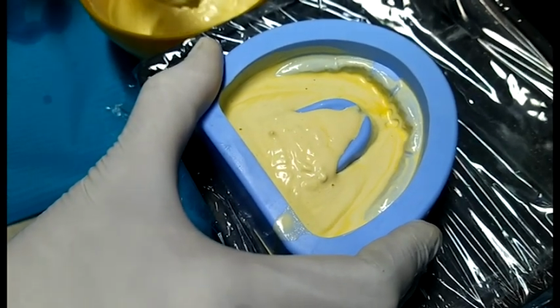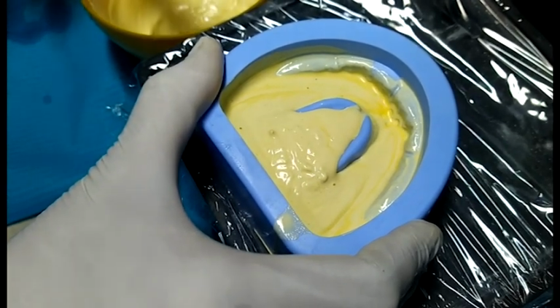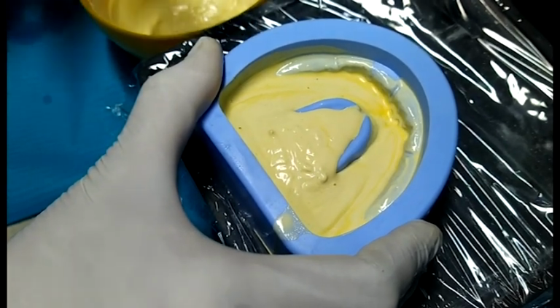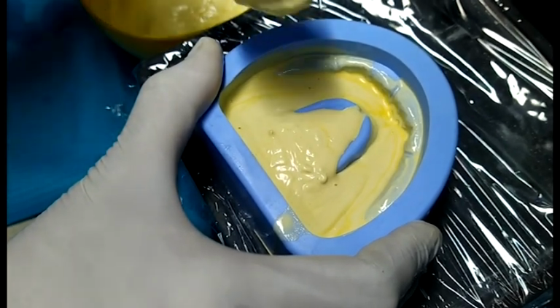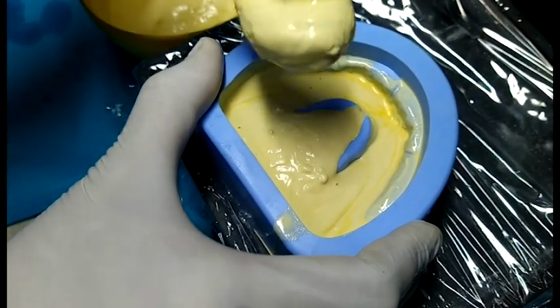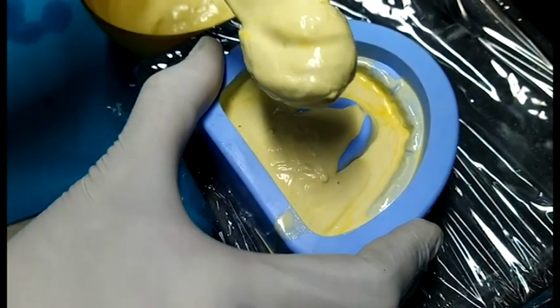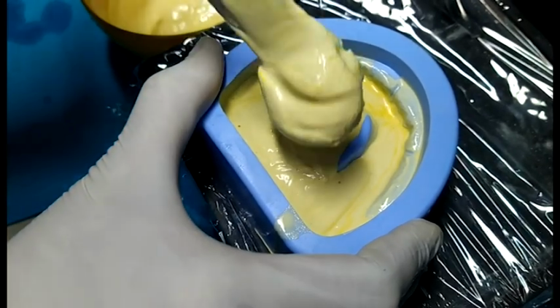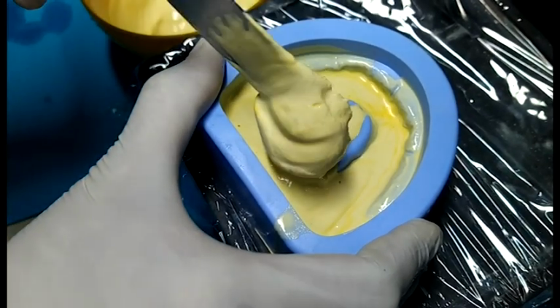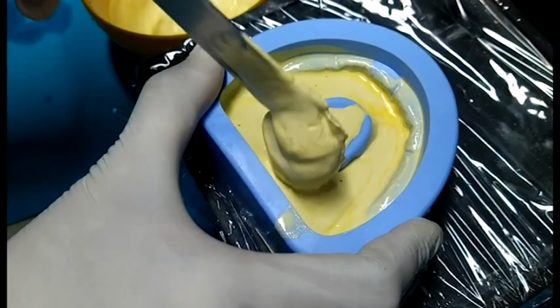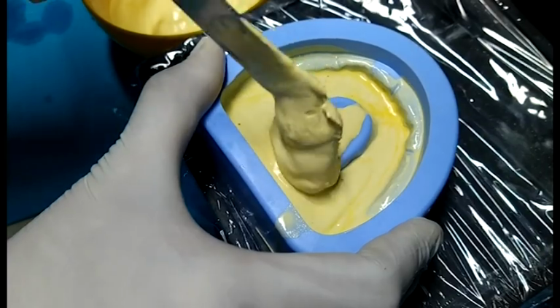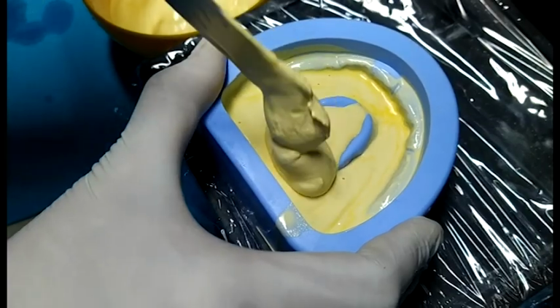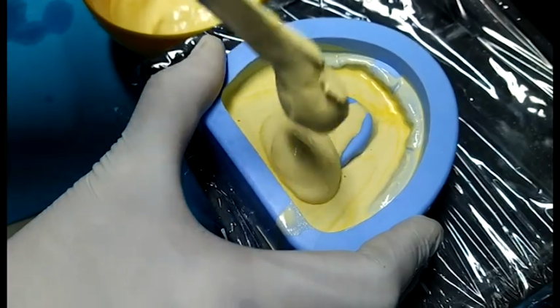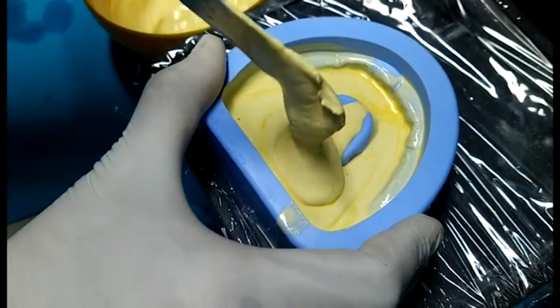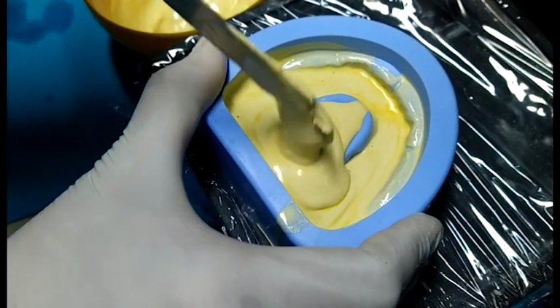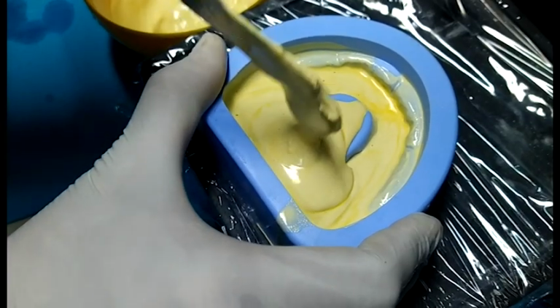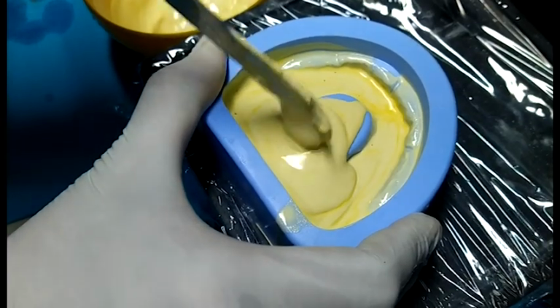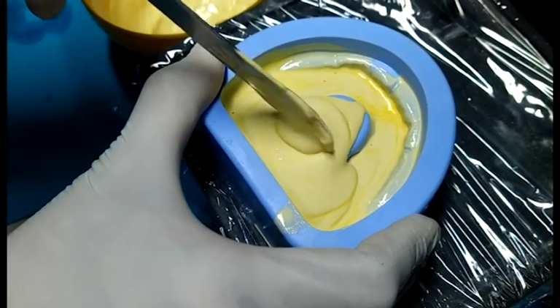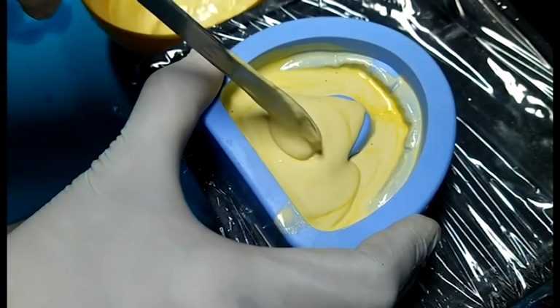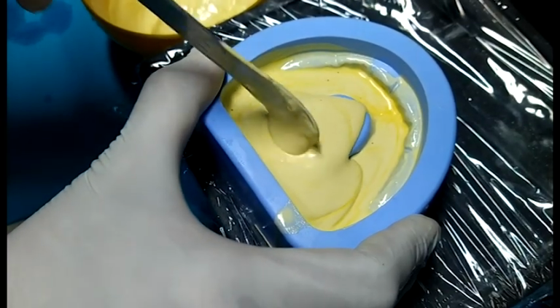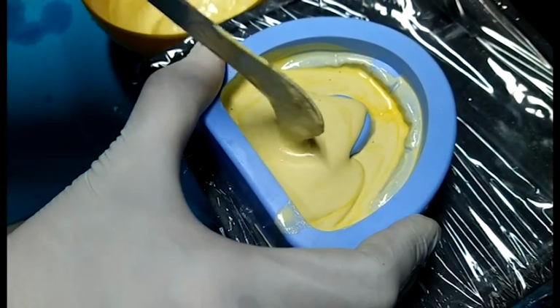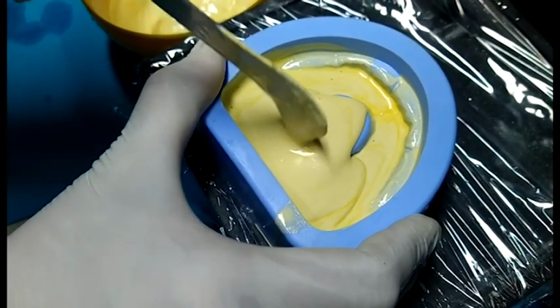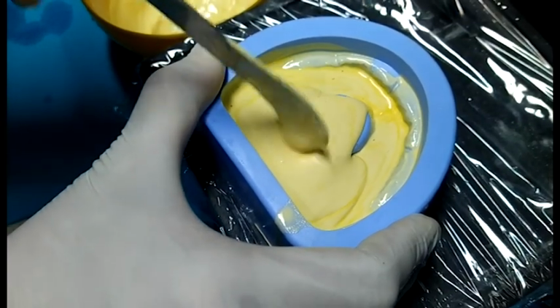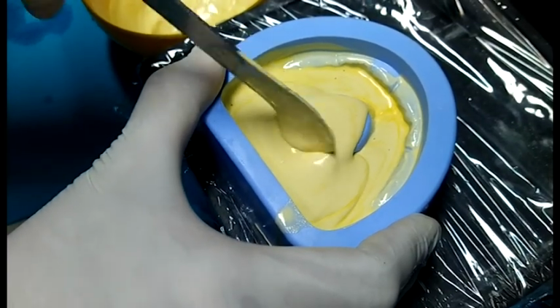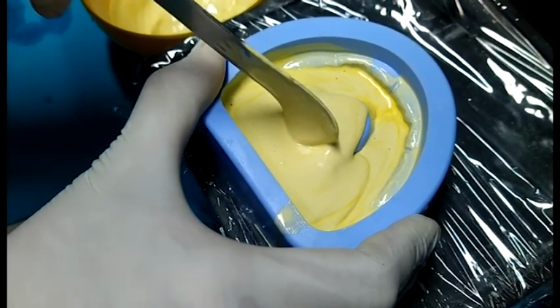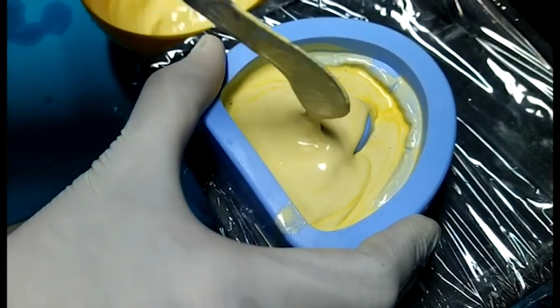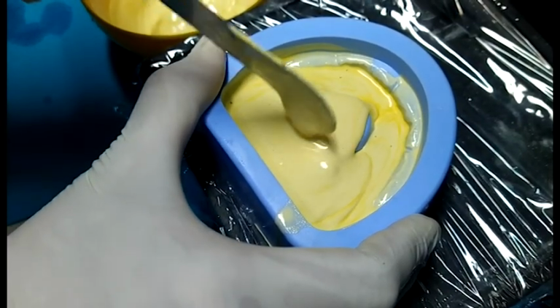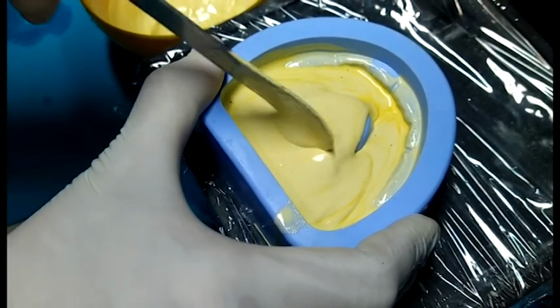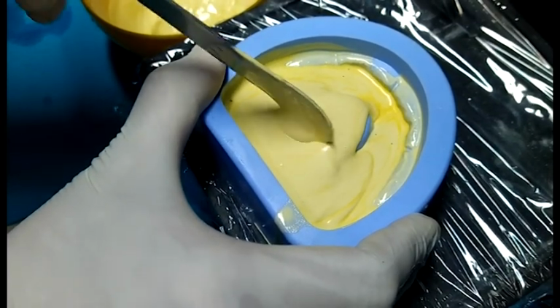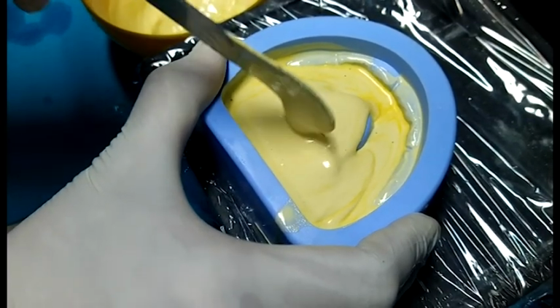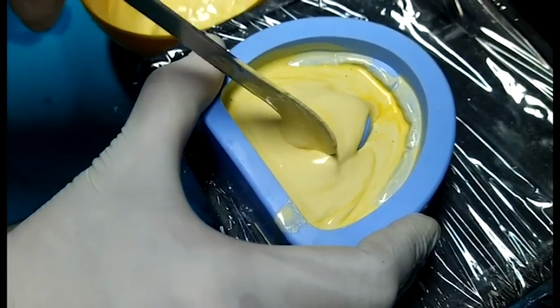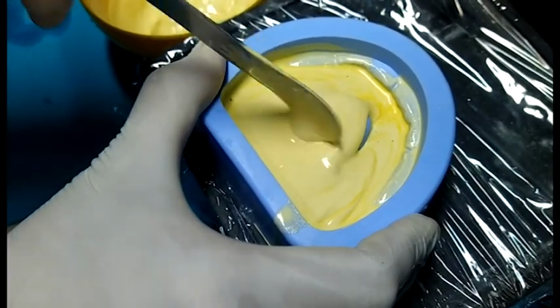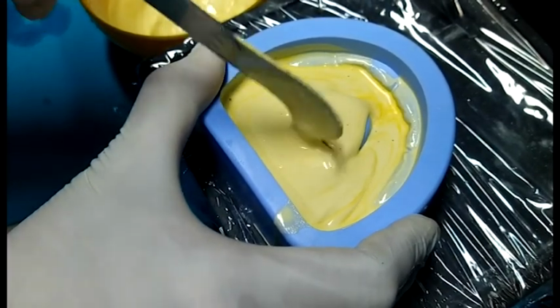Now fill the remaining dental mold with the dental stone plaster.